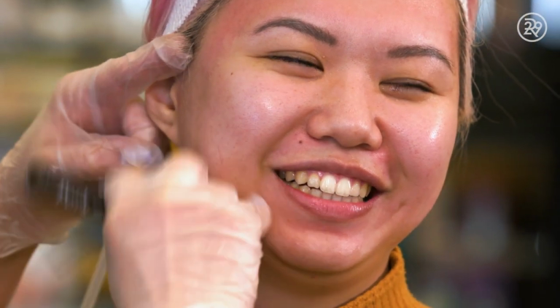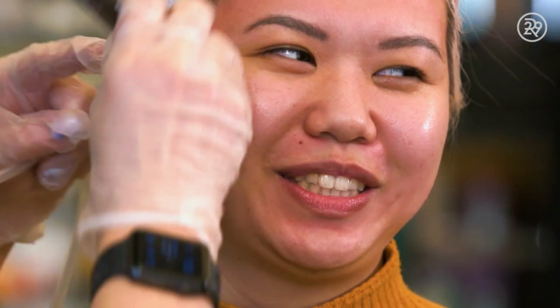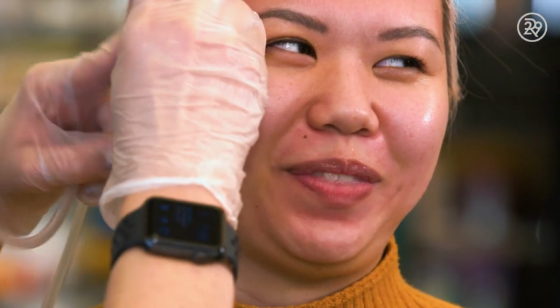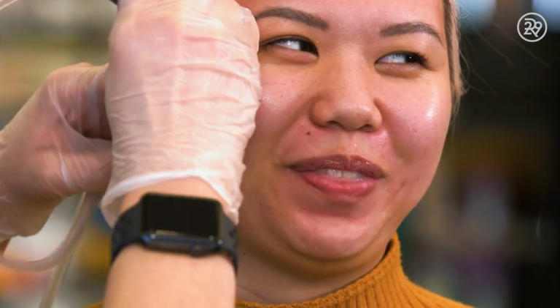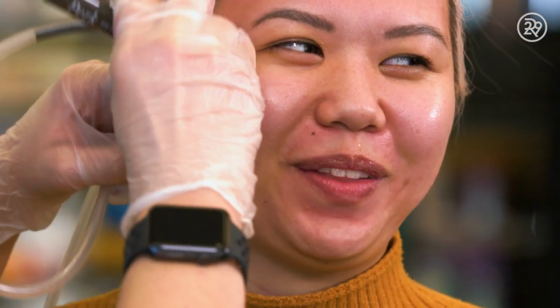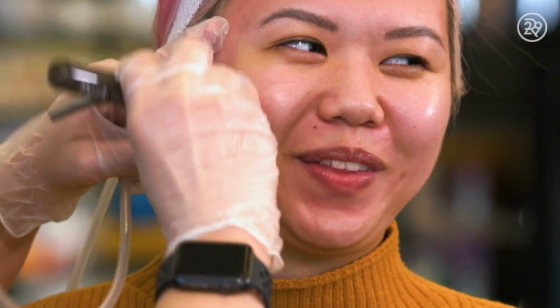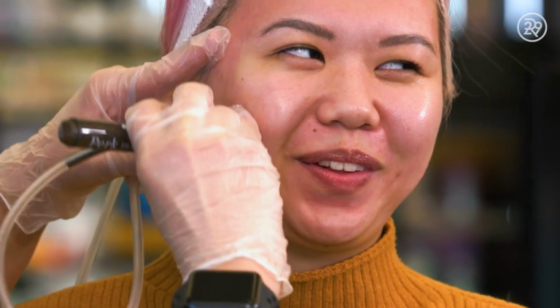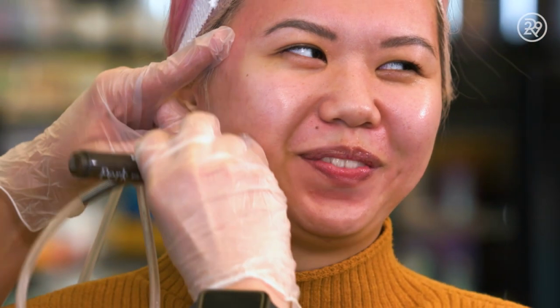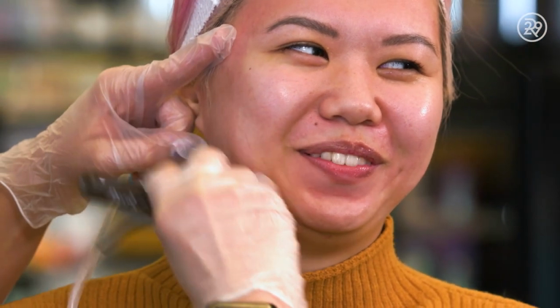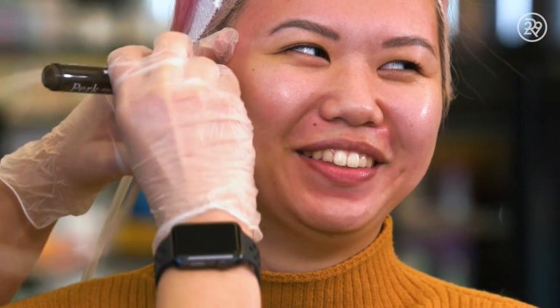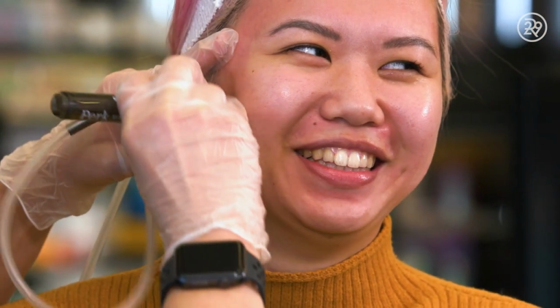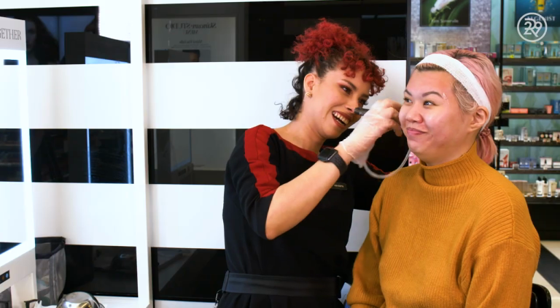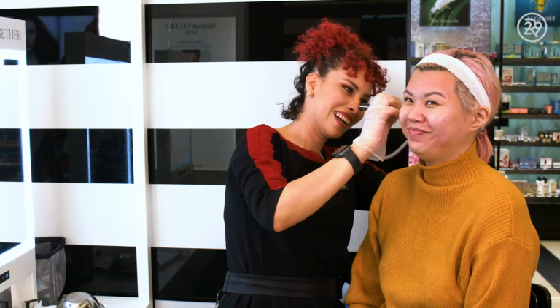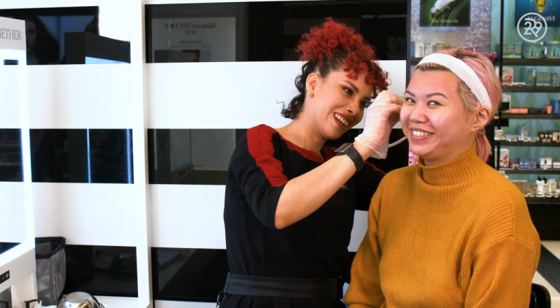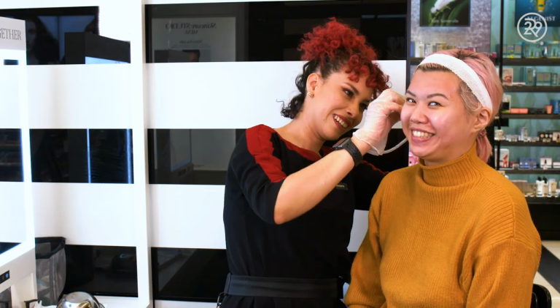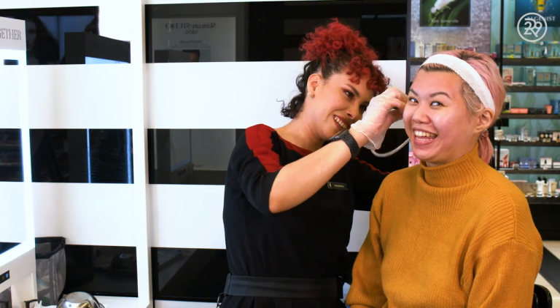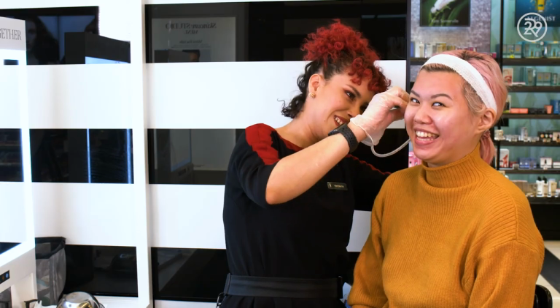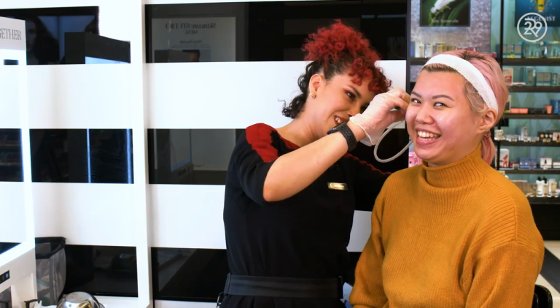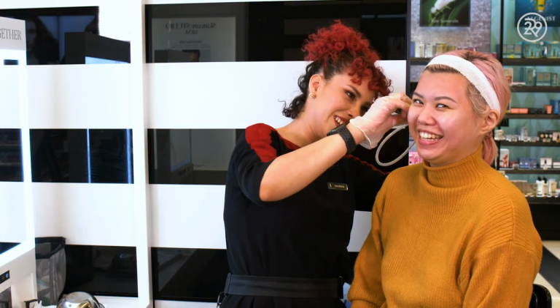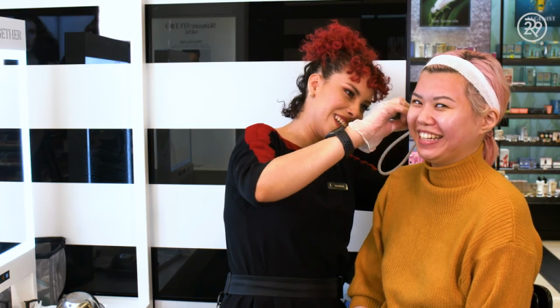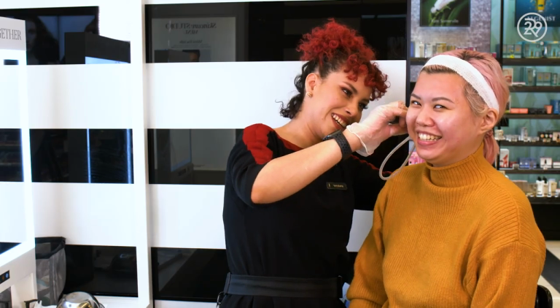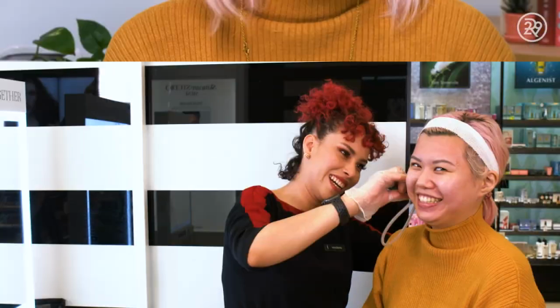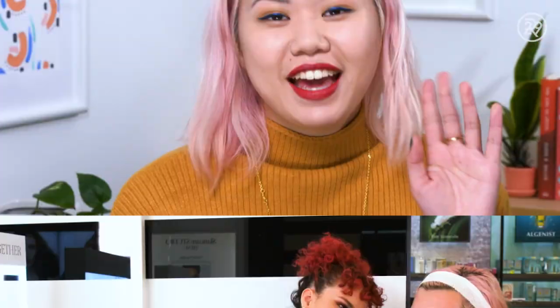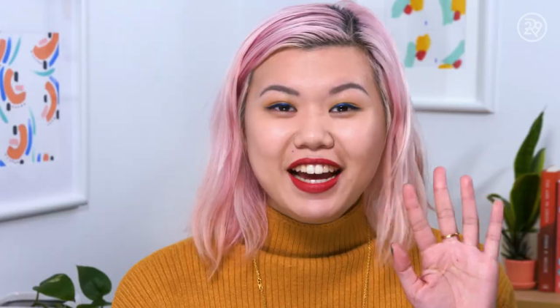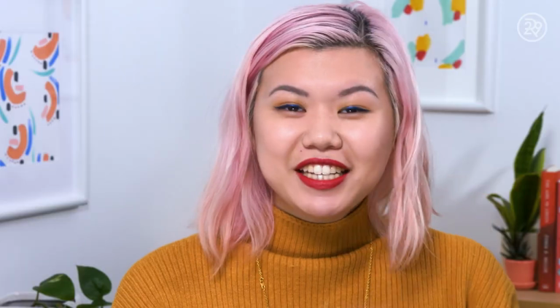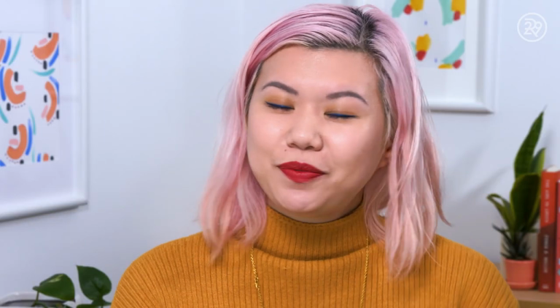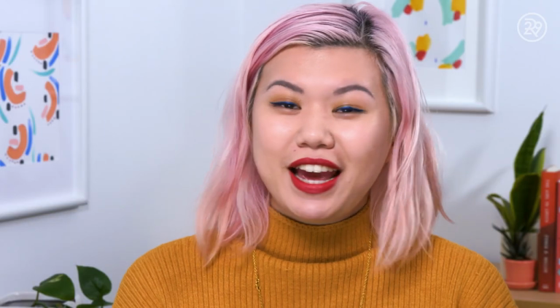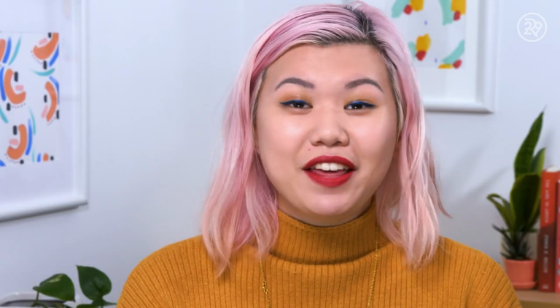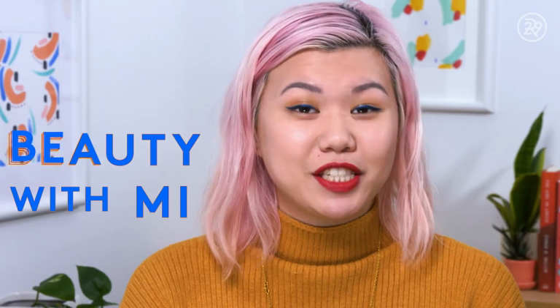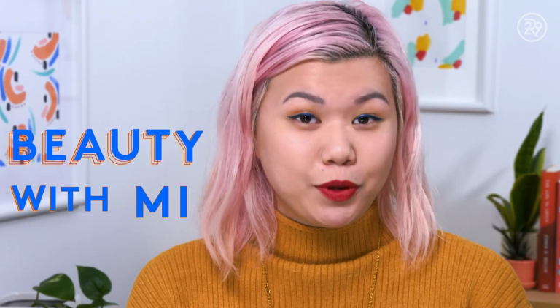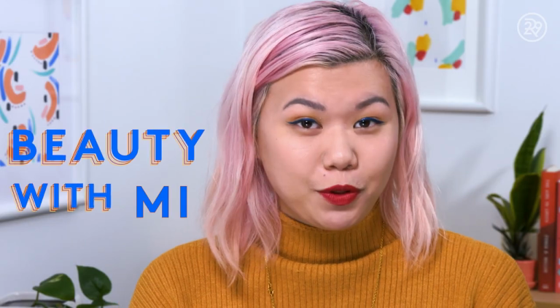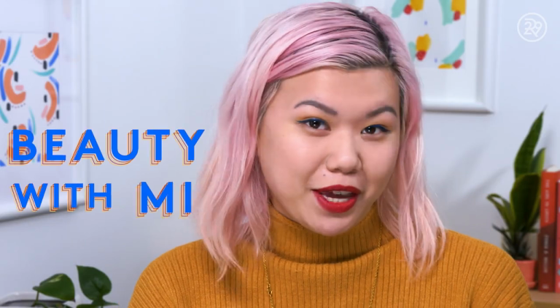Nom, nom, nom, nom. Mmm, skin! Hey guys, it's Mian, and this is Beauty With Me.